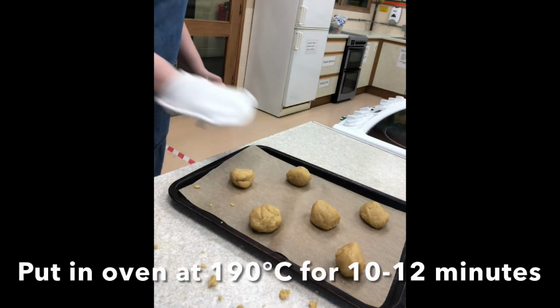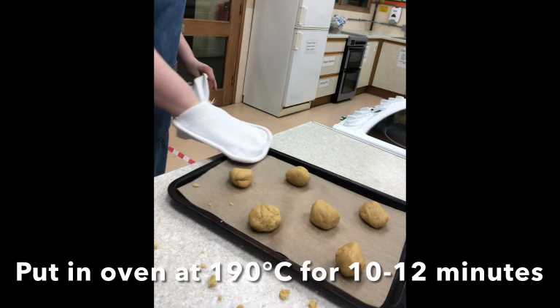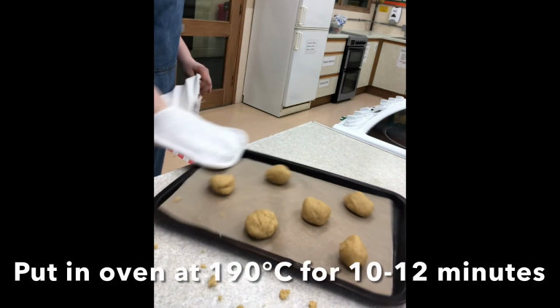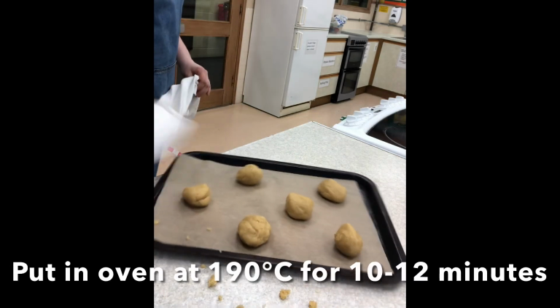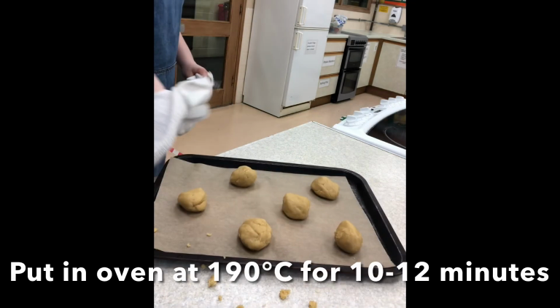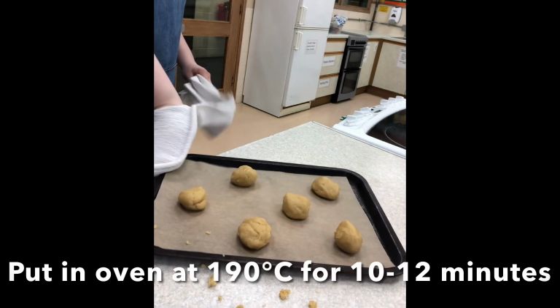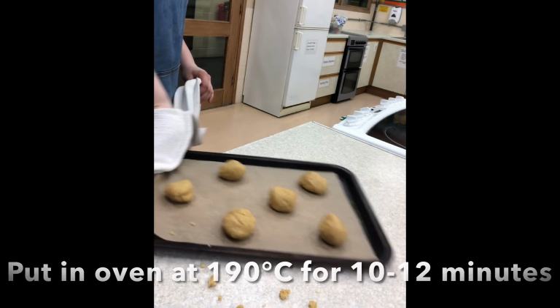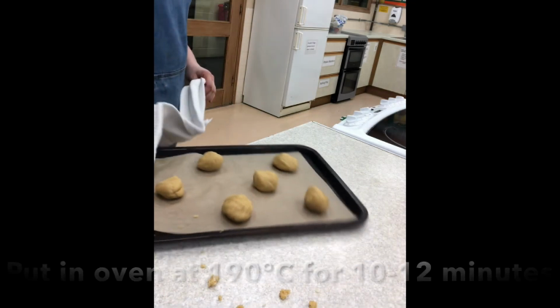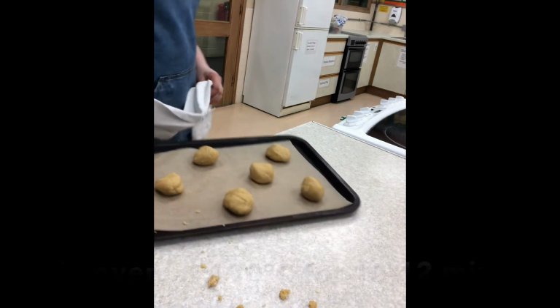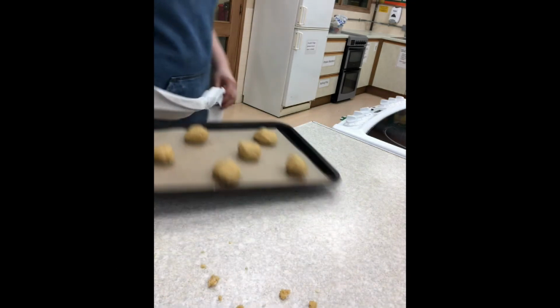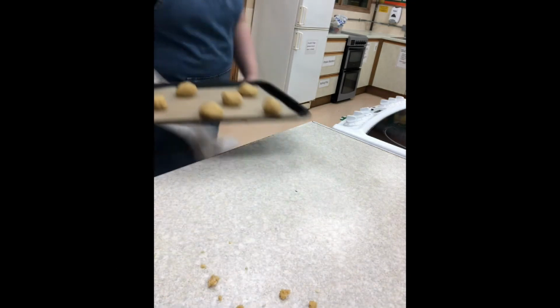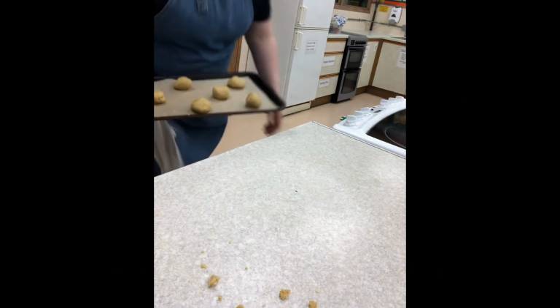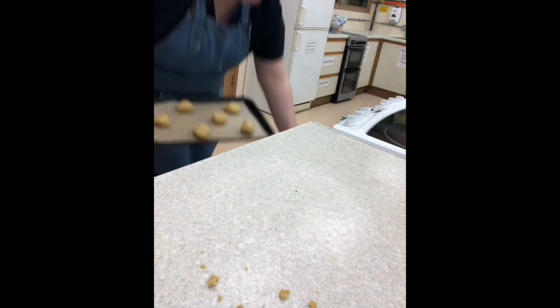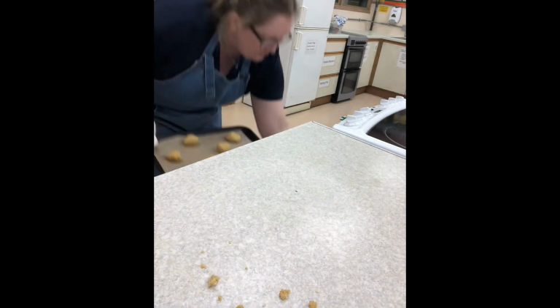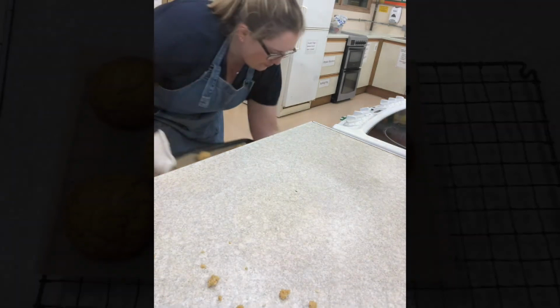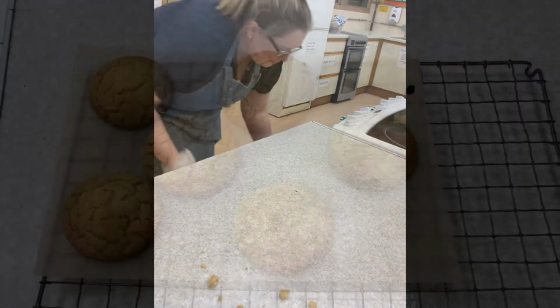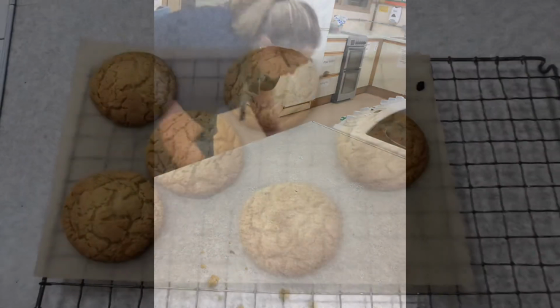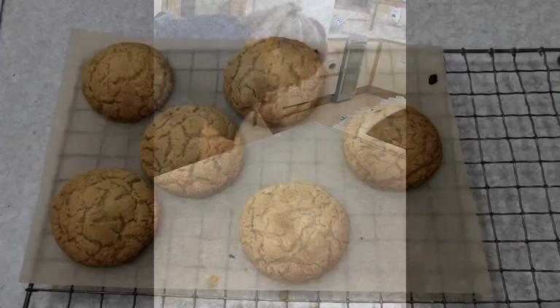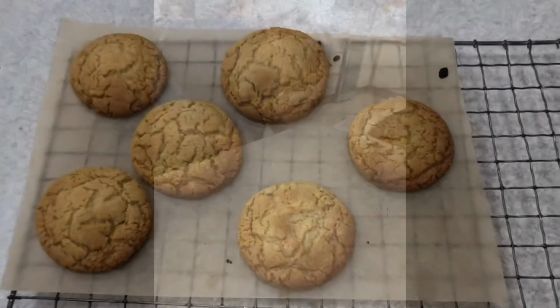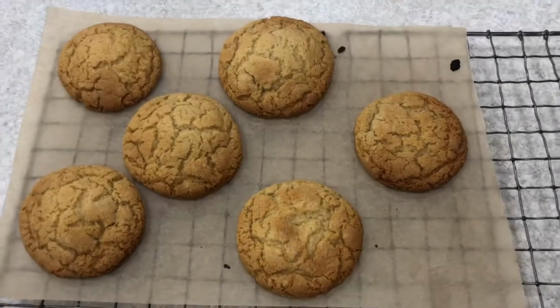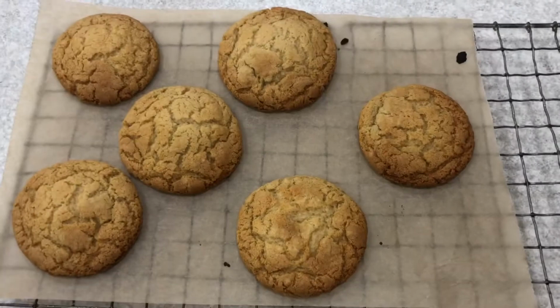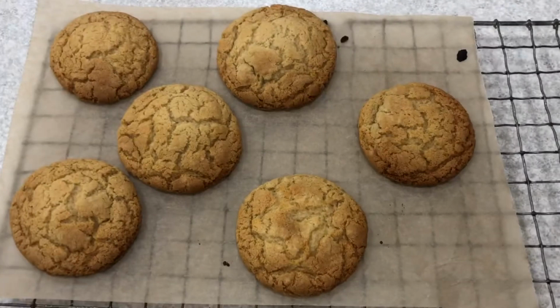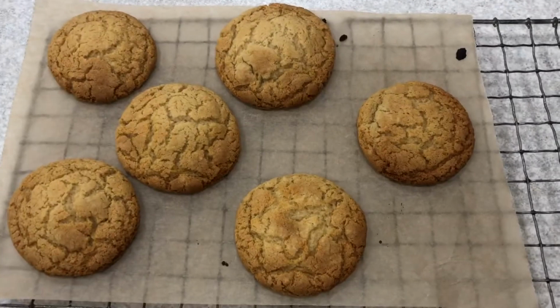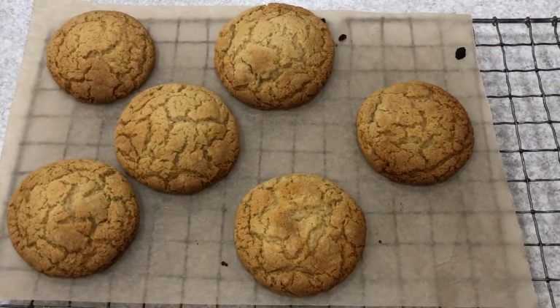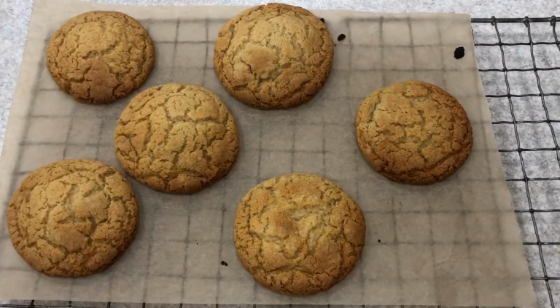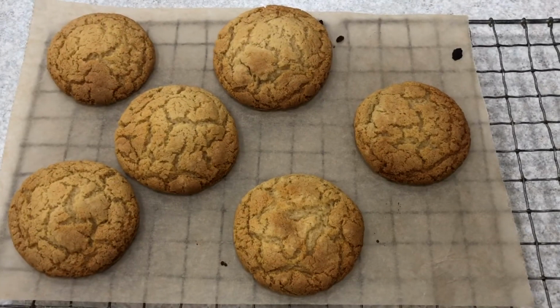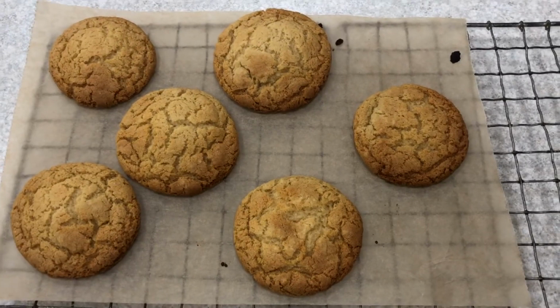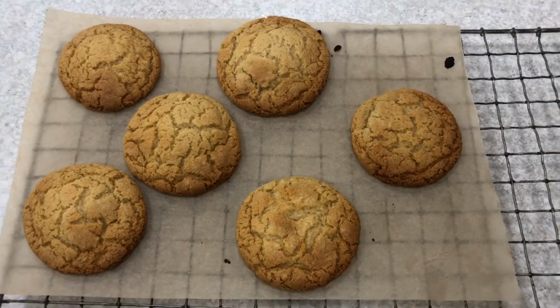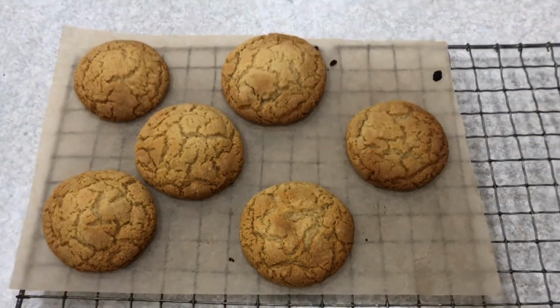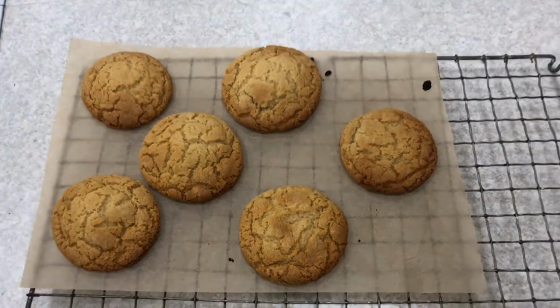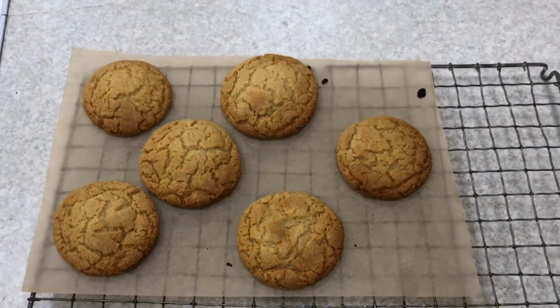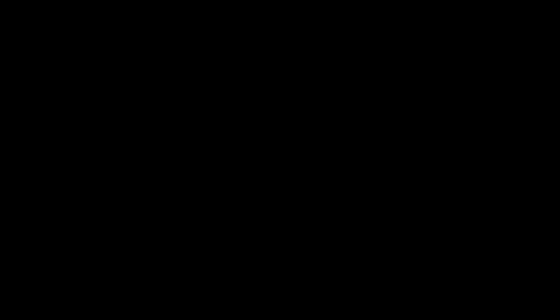Place into the oven at 190 degrees Celsius and leave to bake for 10-12 minutes.